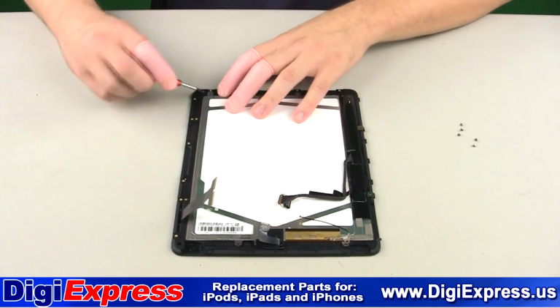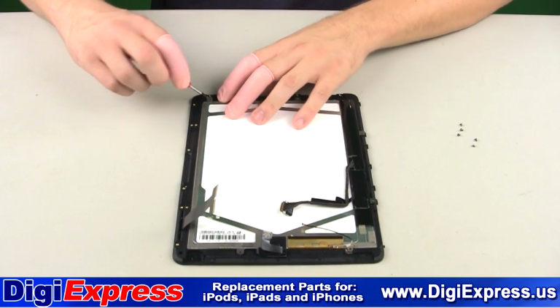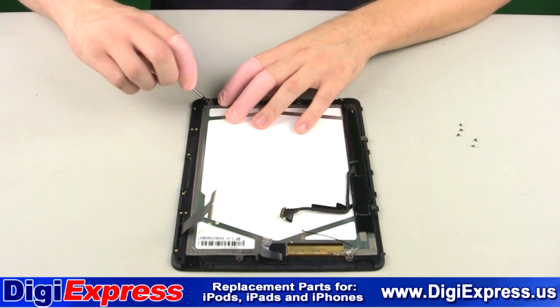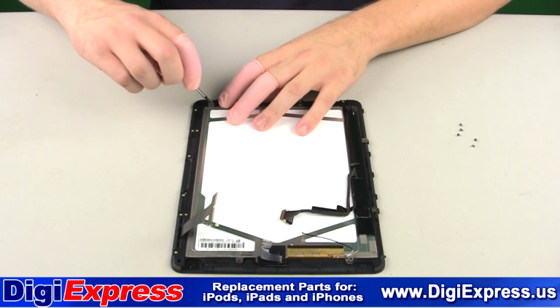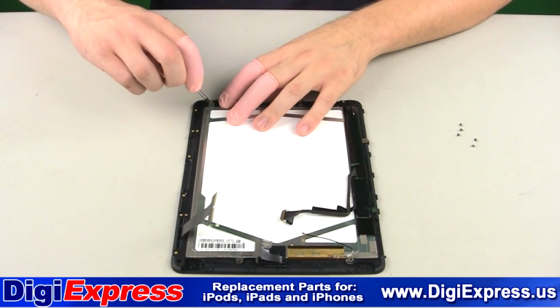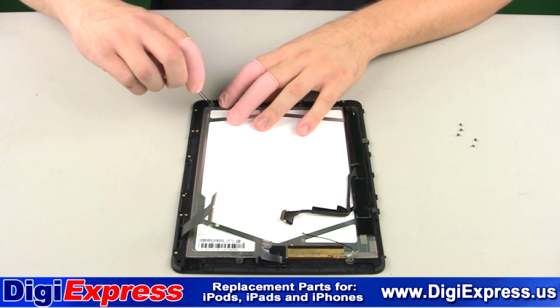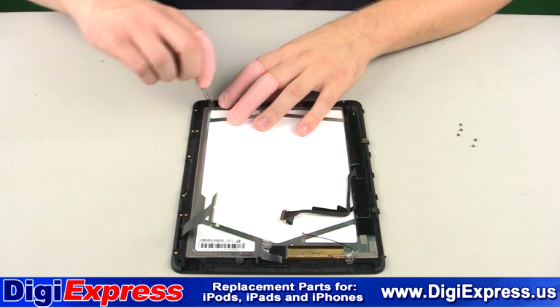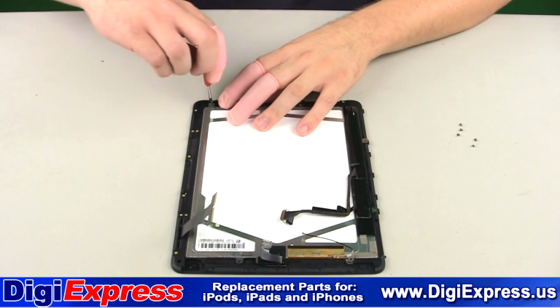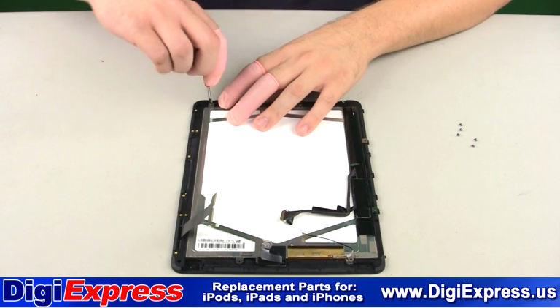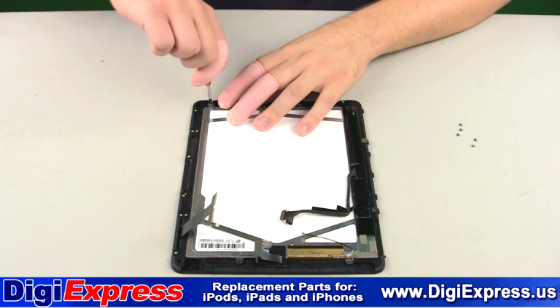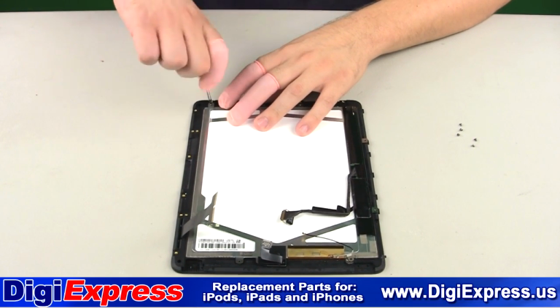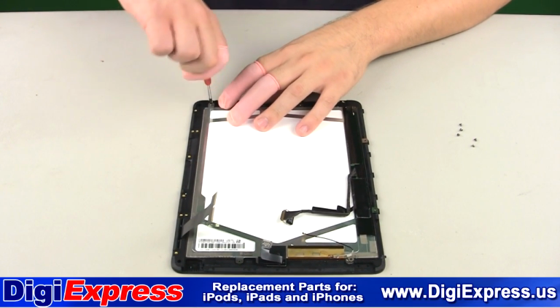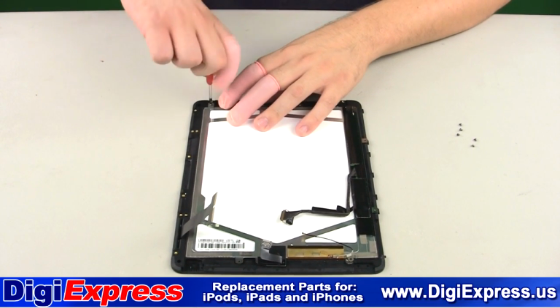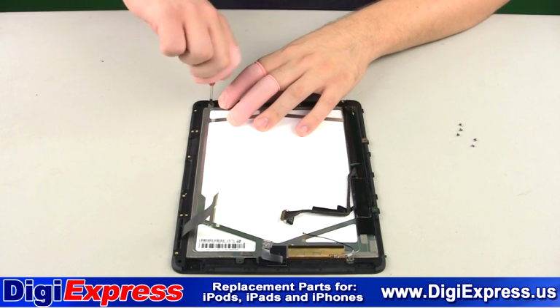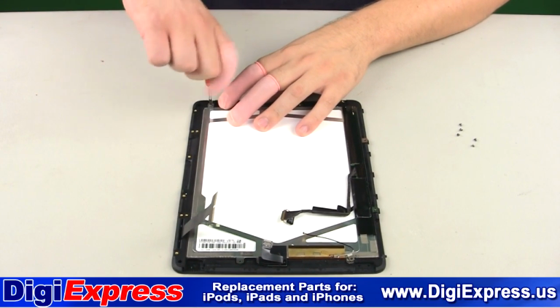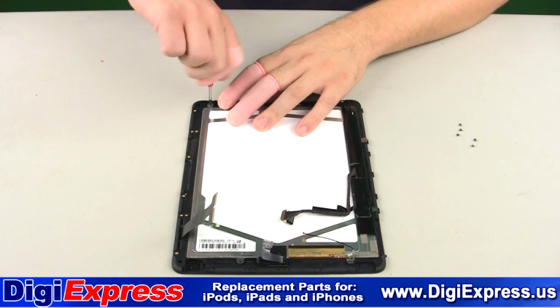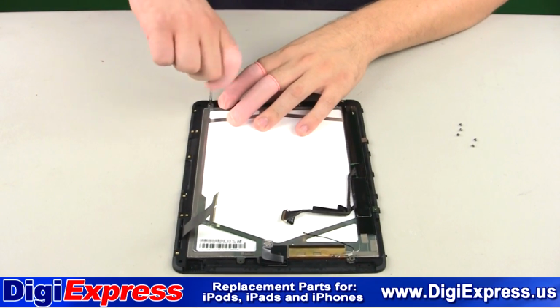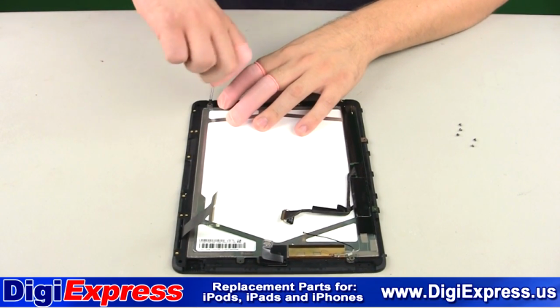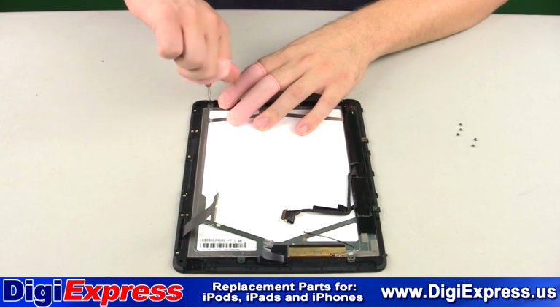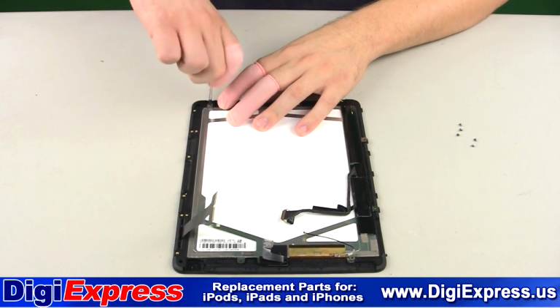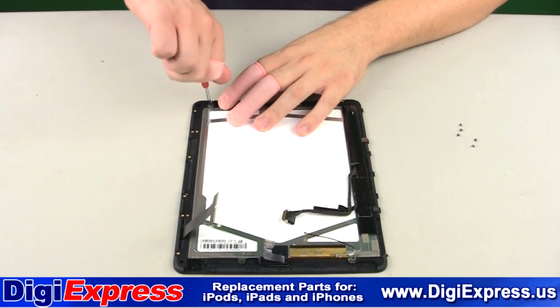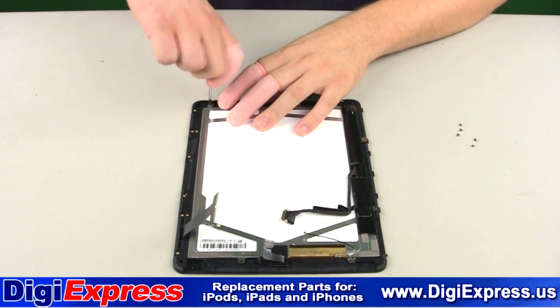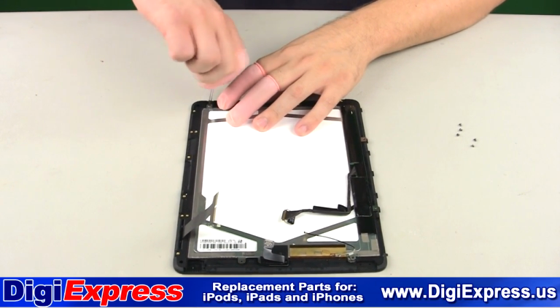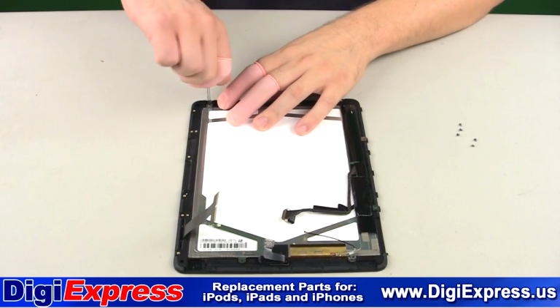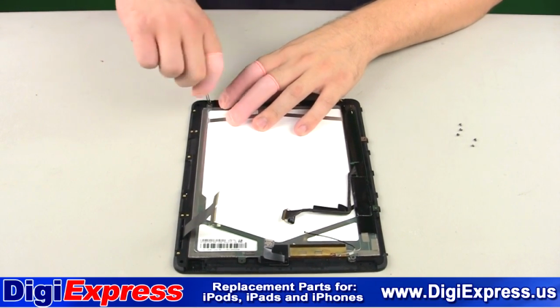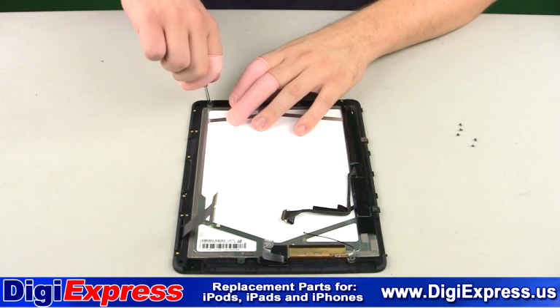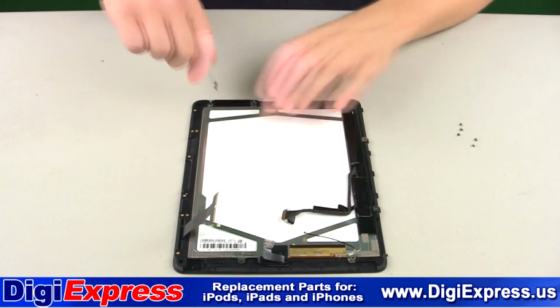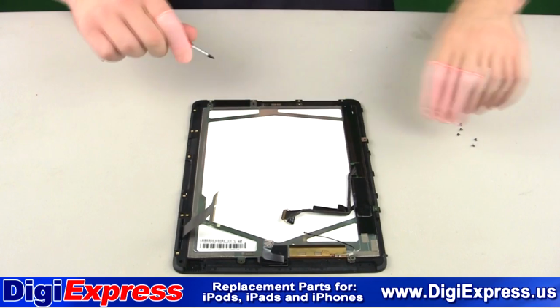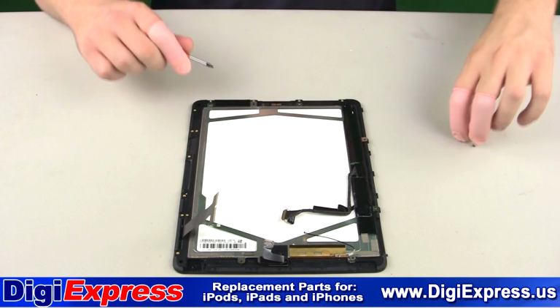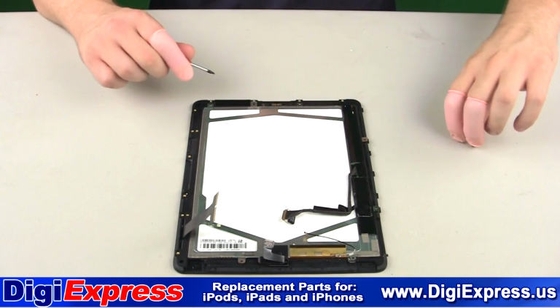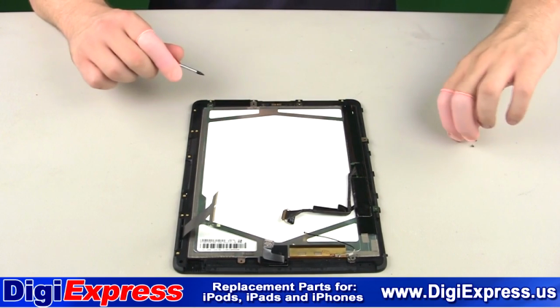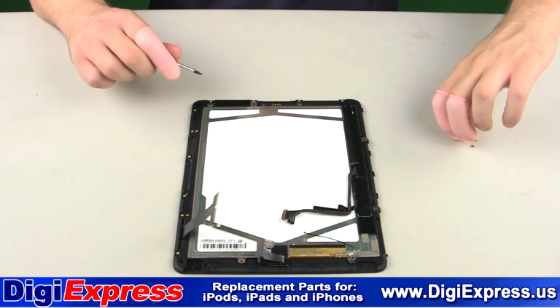Now reinstall the six T3 Torx screws securing the LCD to the mid-frame.